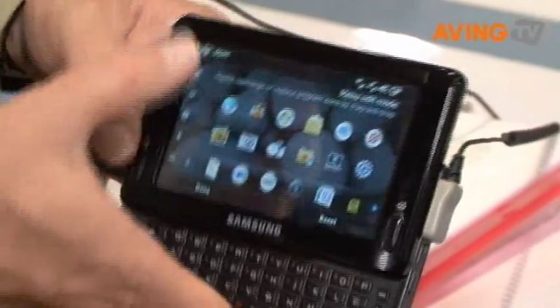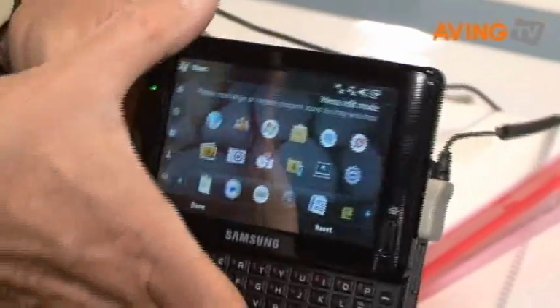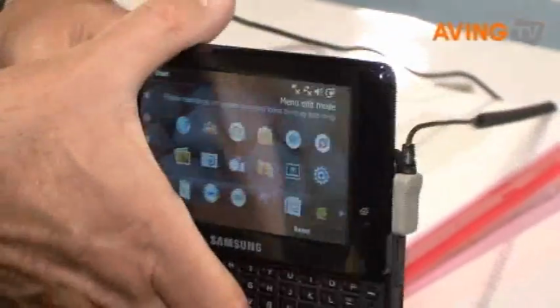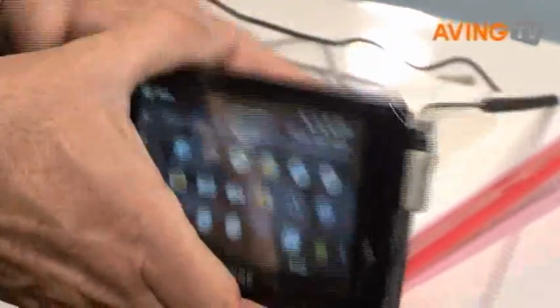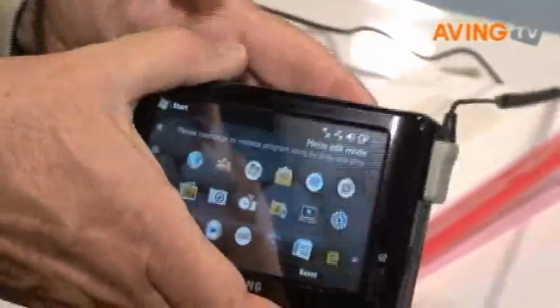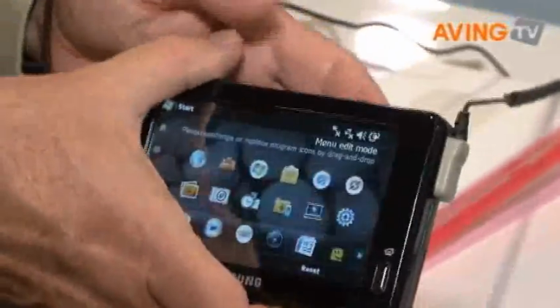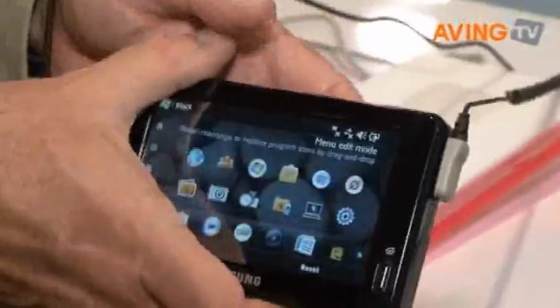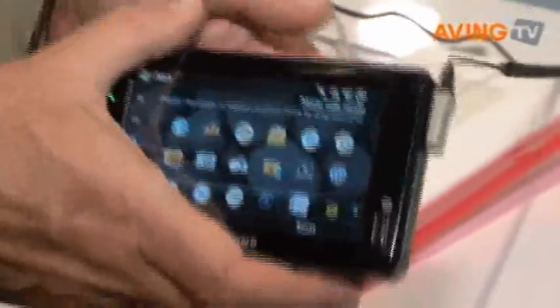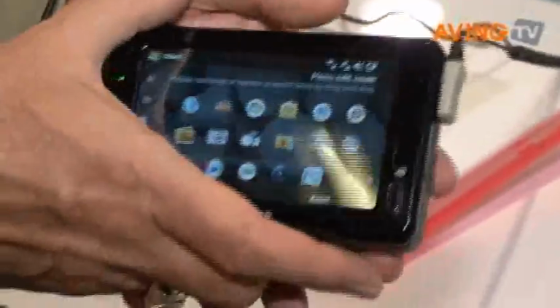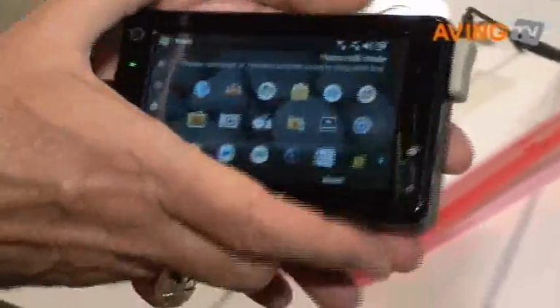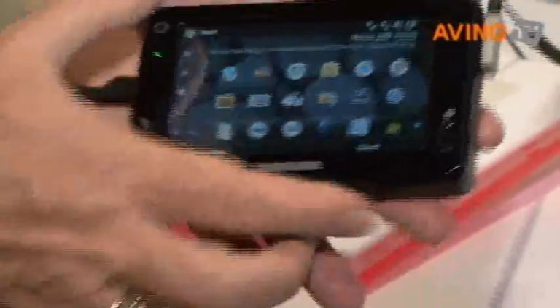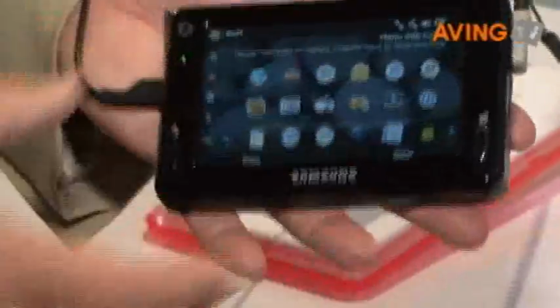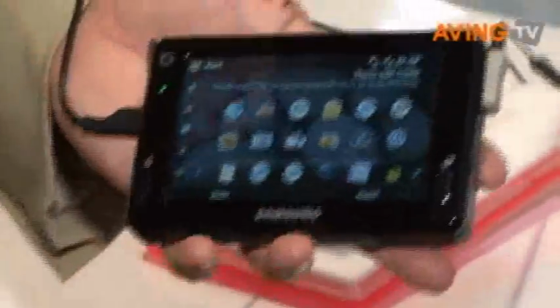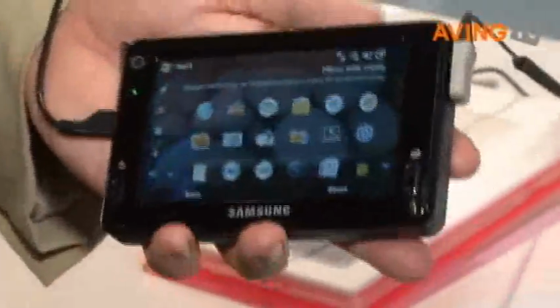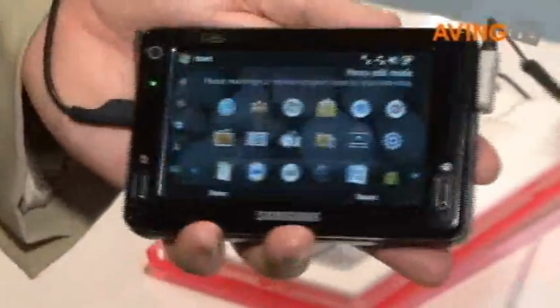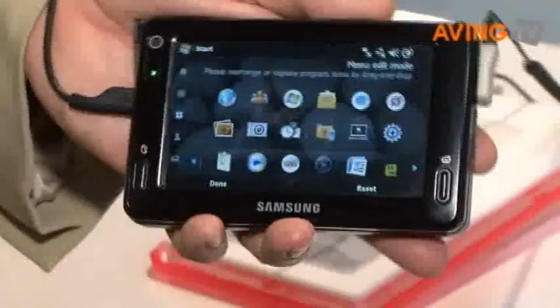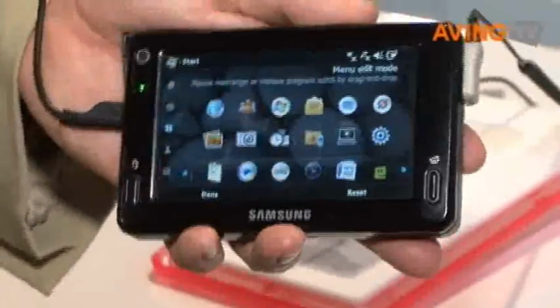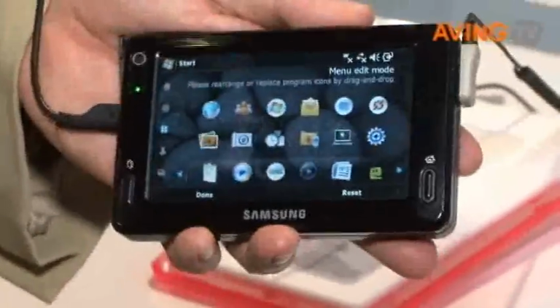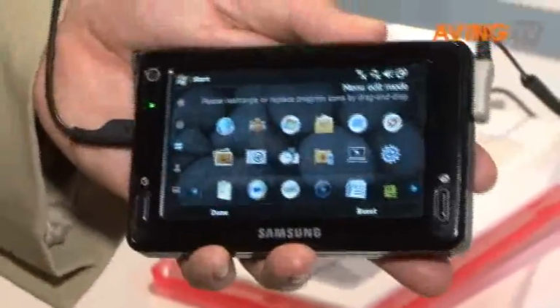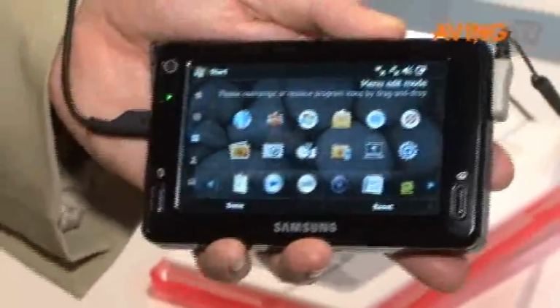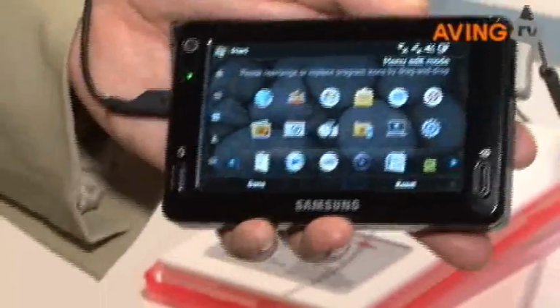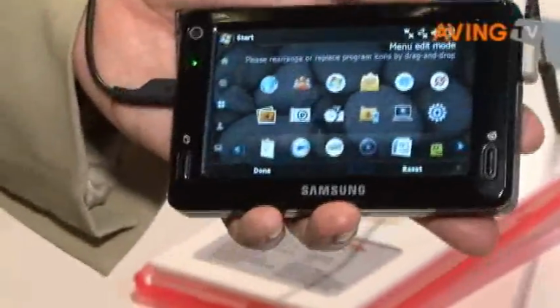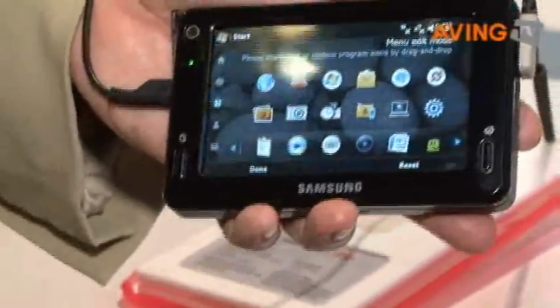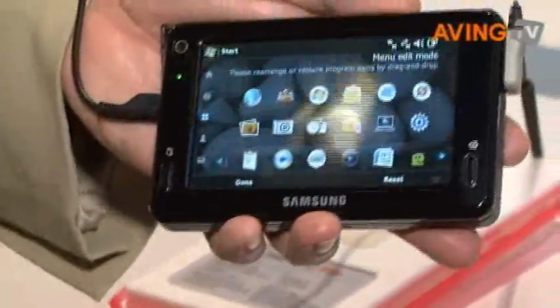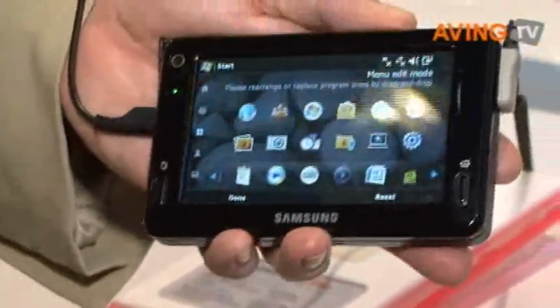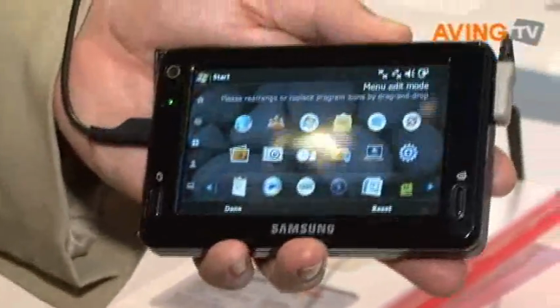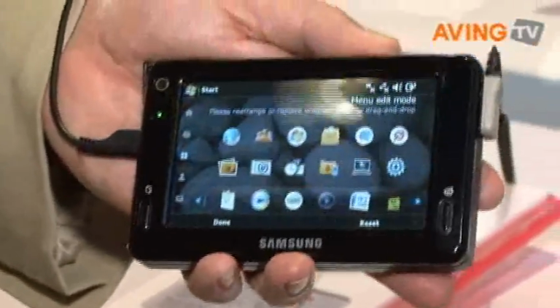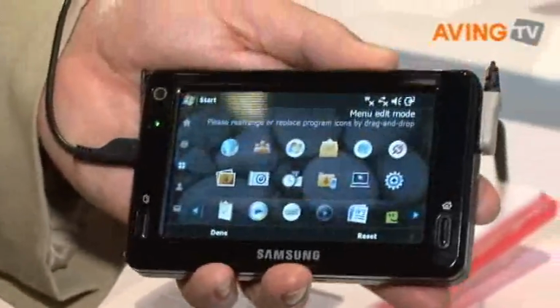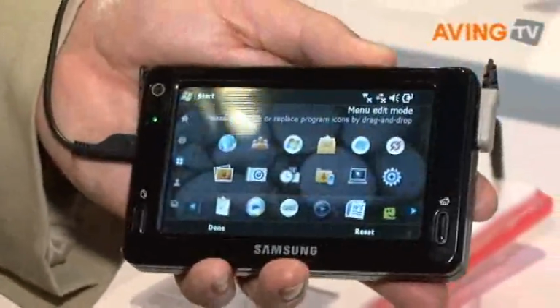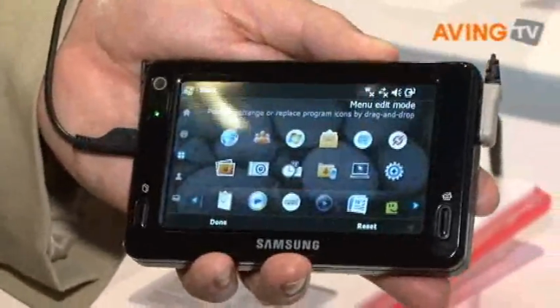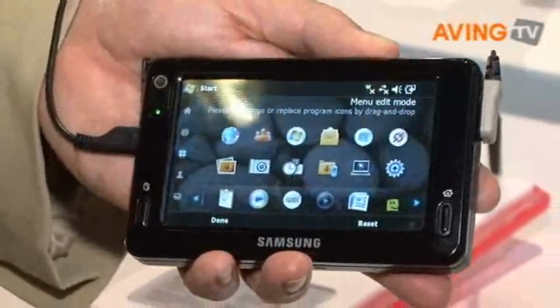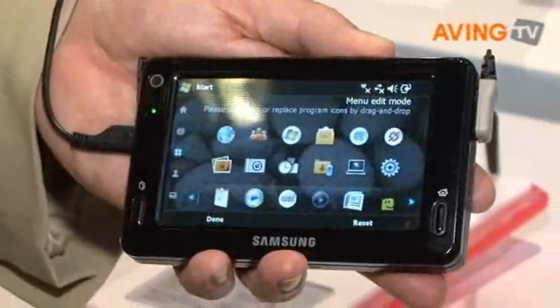And that's the Mondi — a mobile internet device running on the Clearwire network.